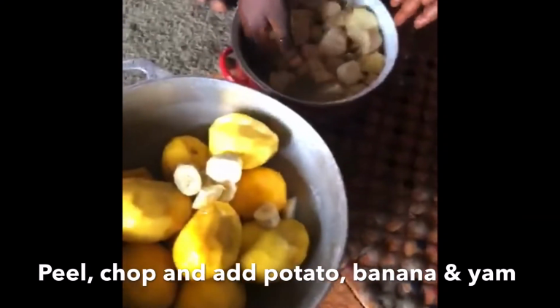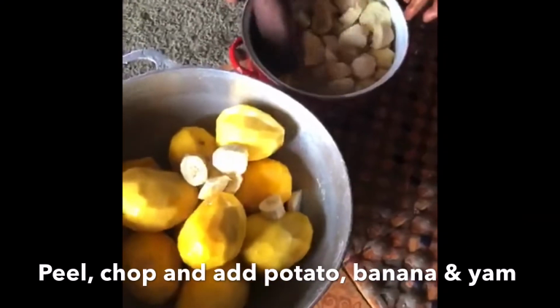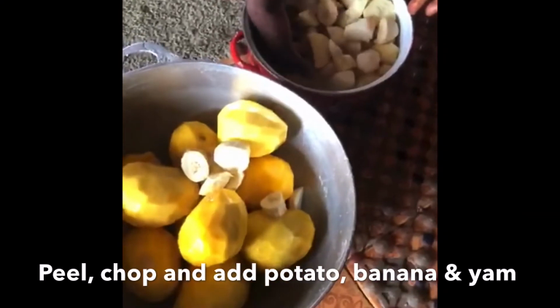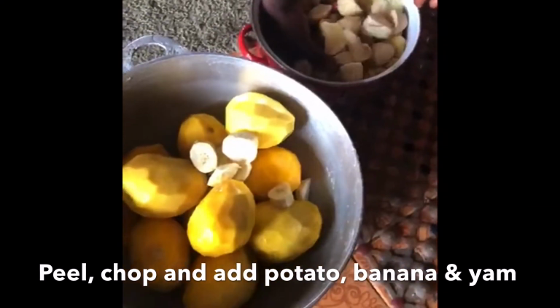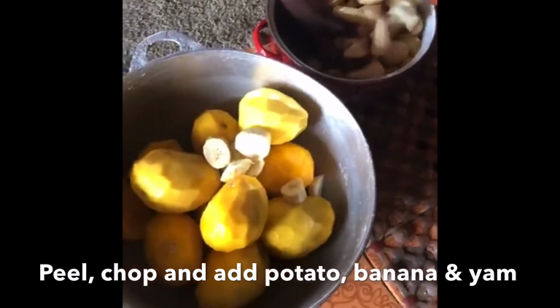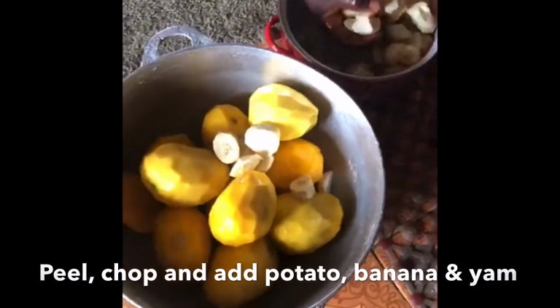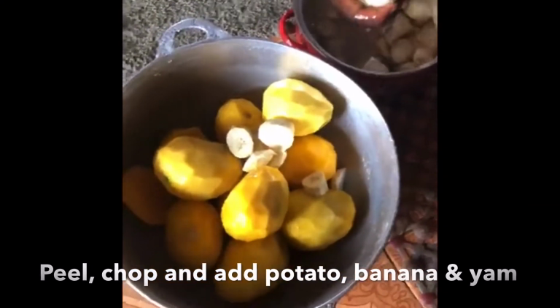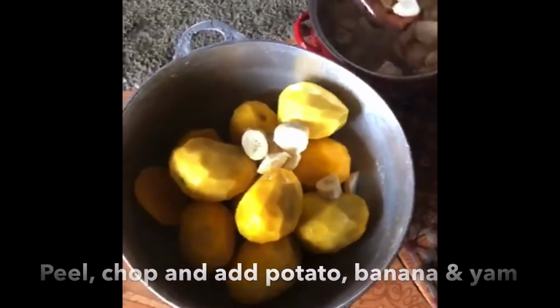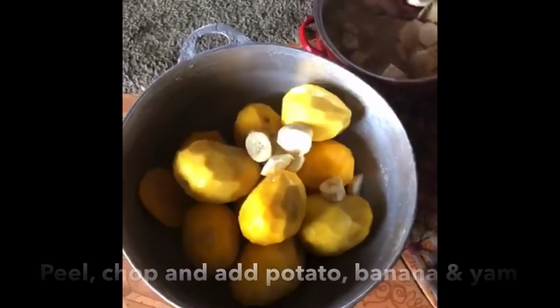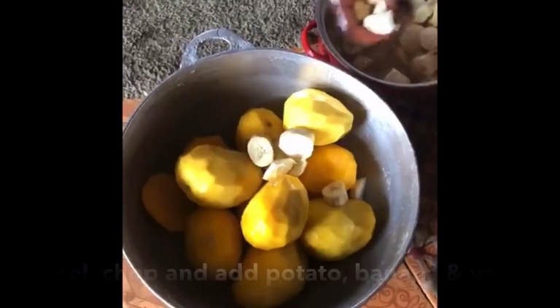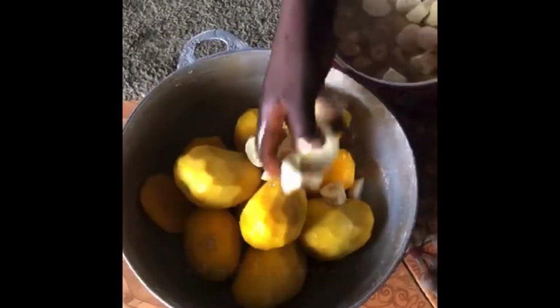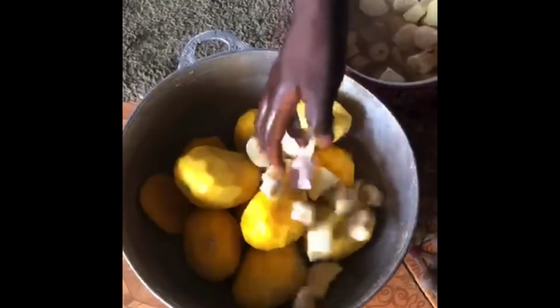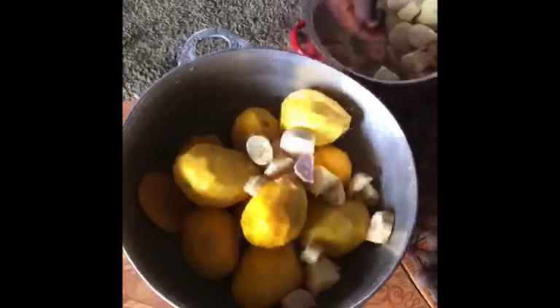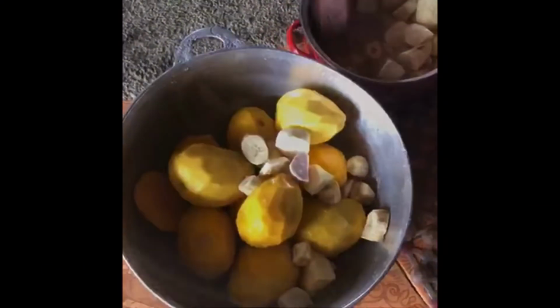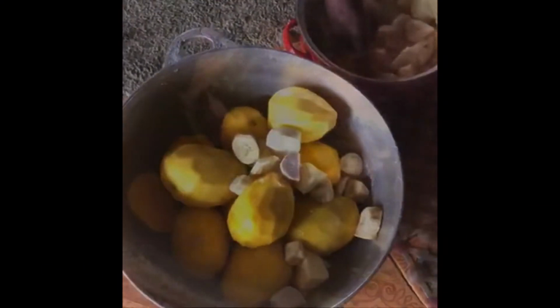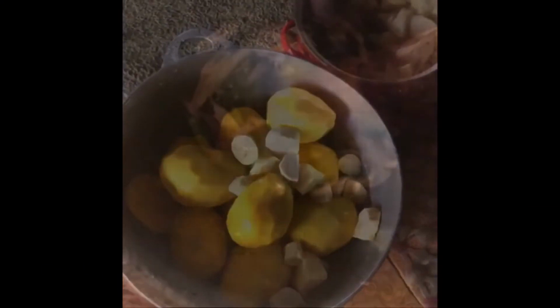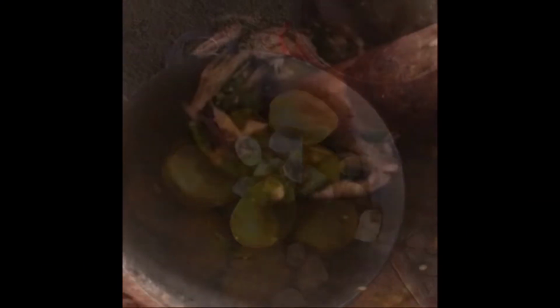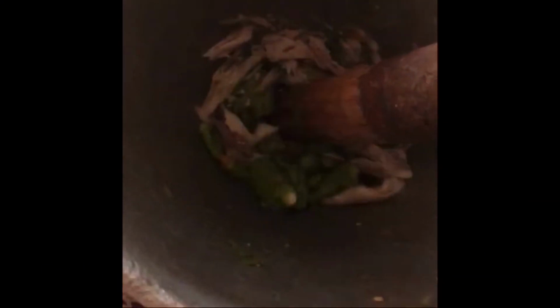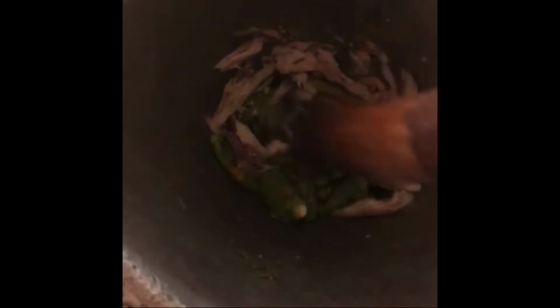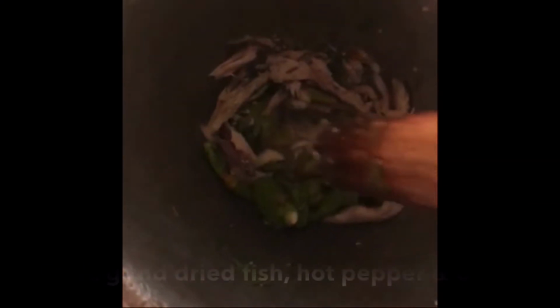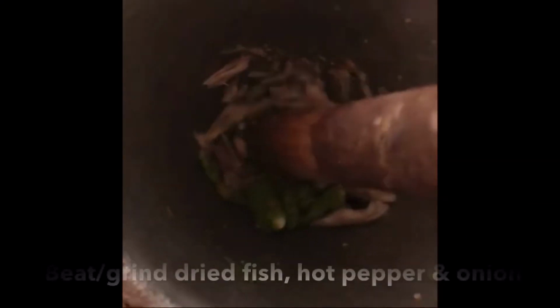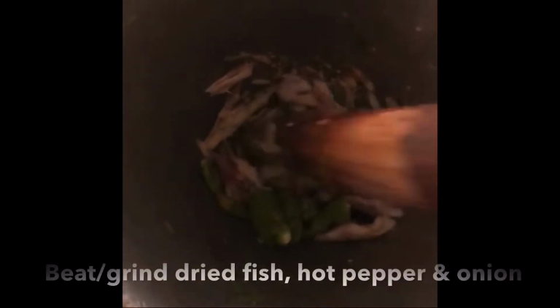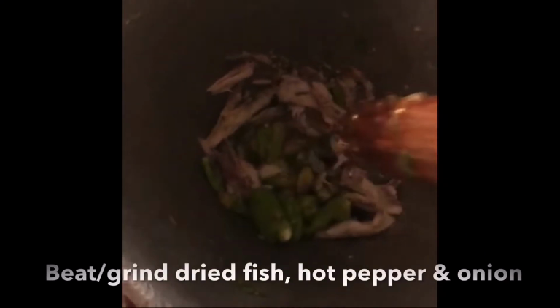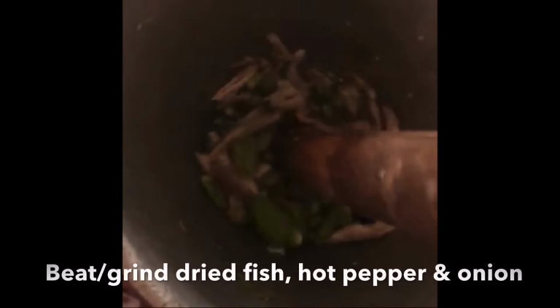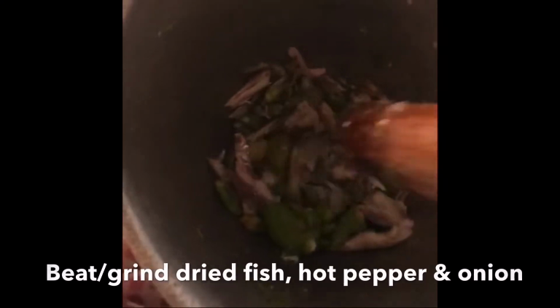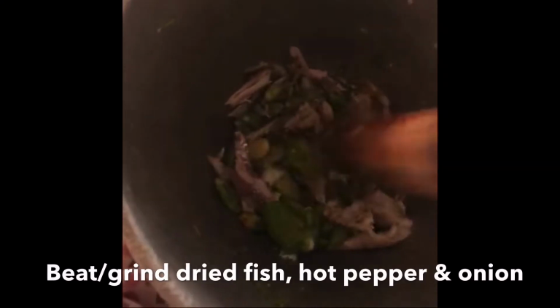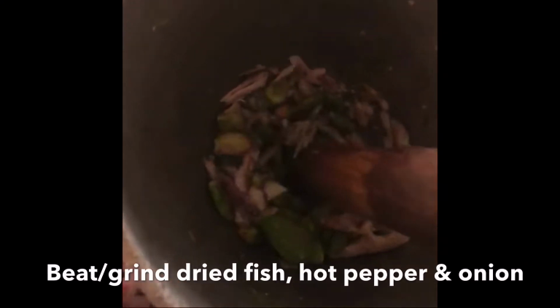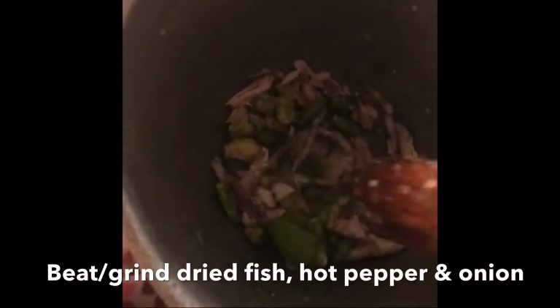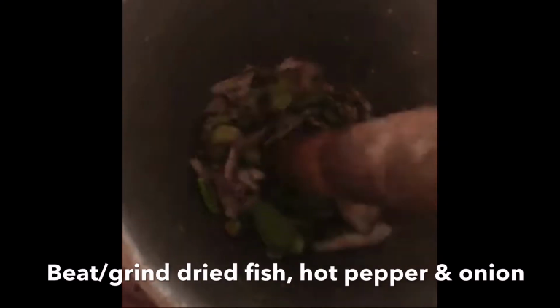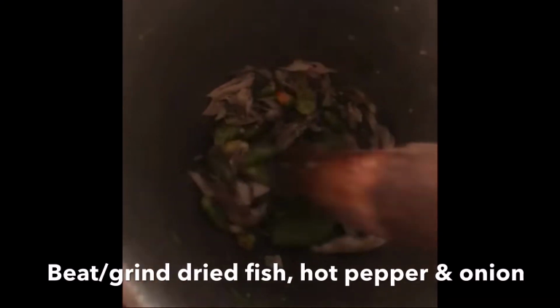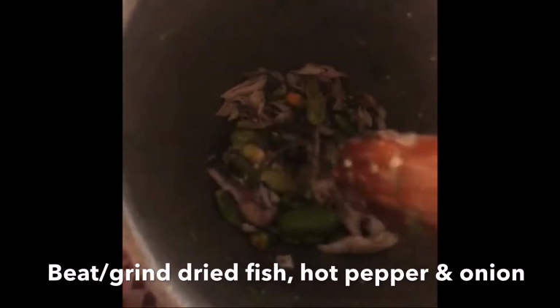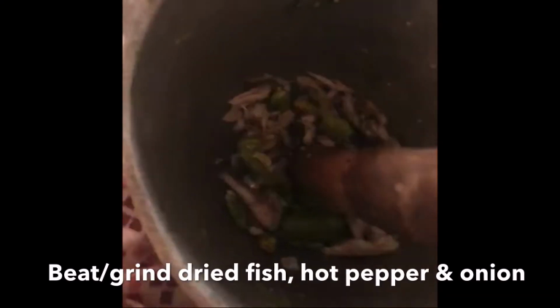The potato, the banana and the cocoa, then they go inside the pot. These are the fish now, the dry fish, now they get to the pepper.